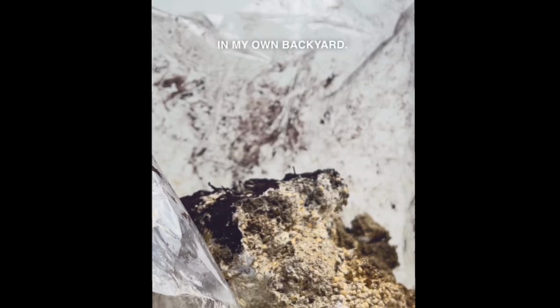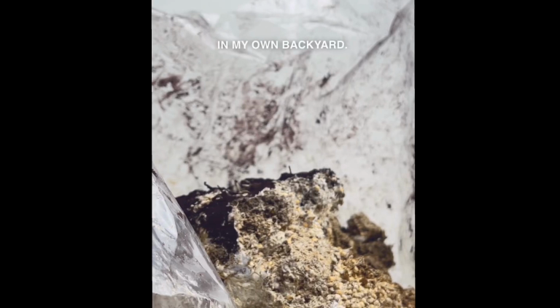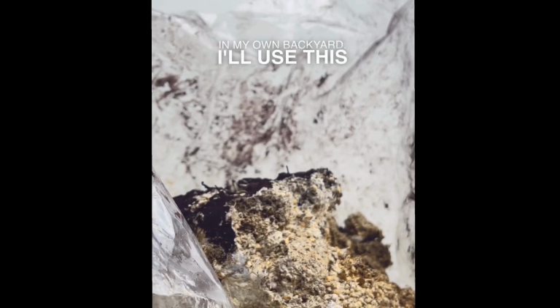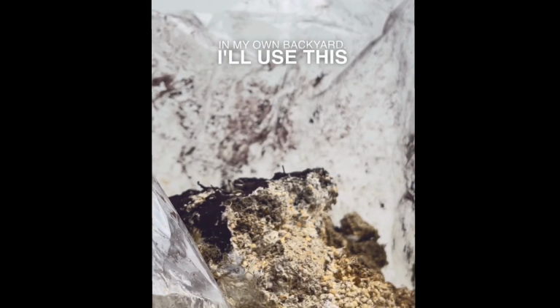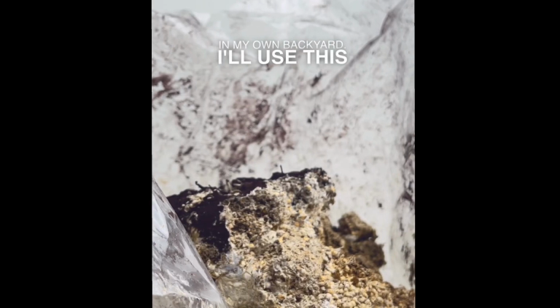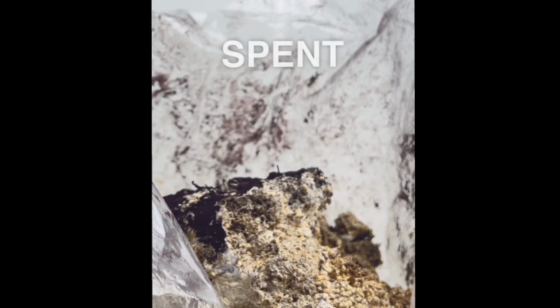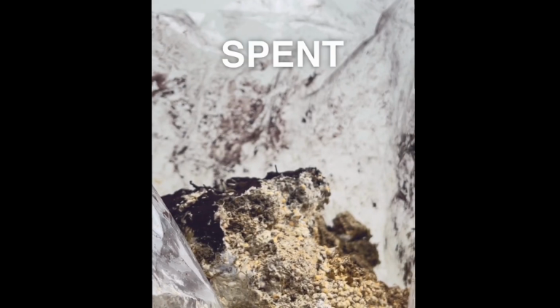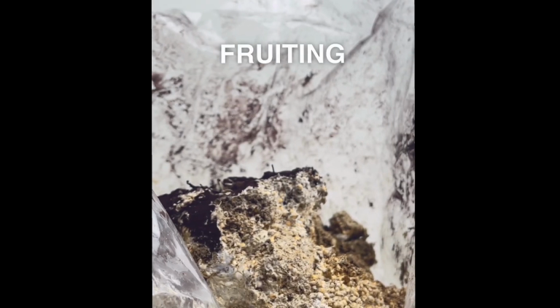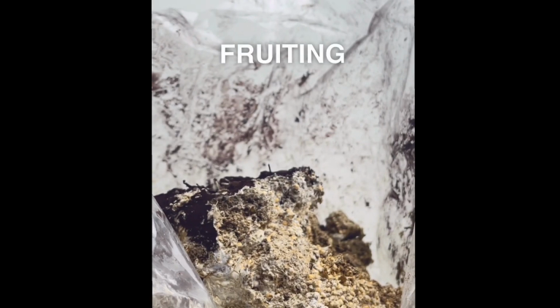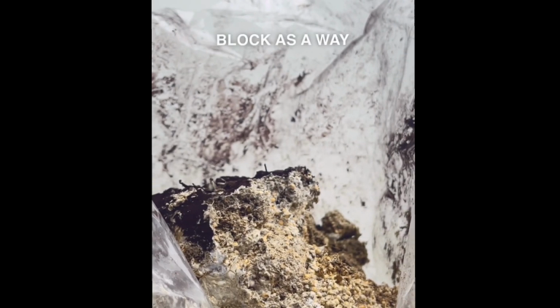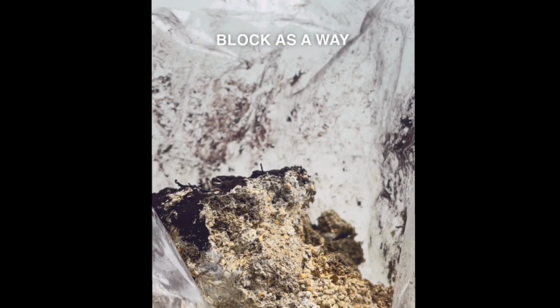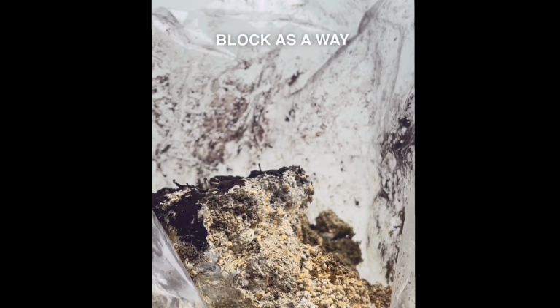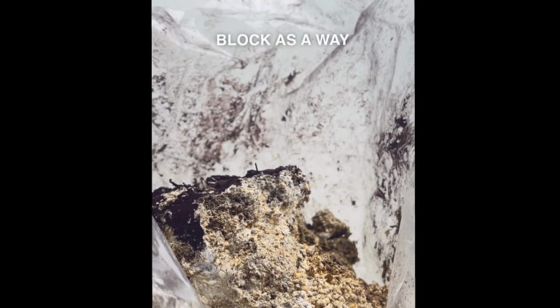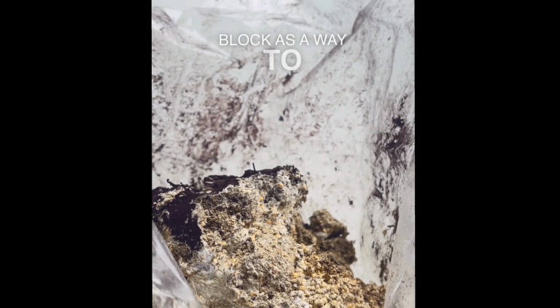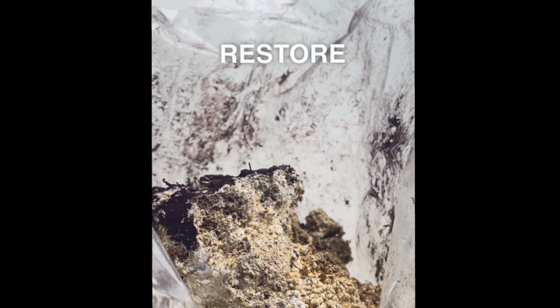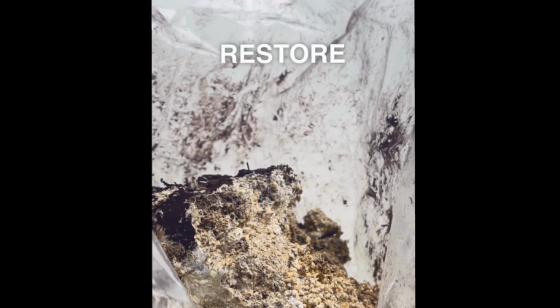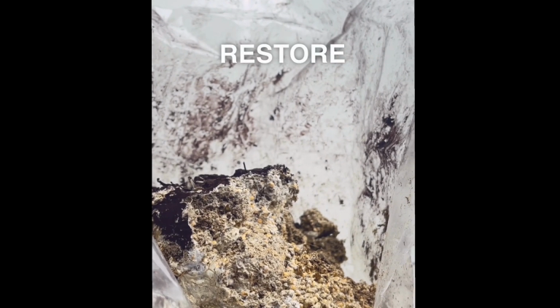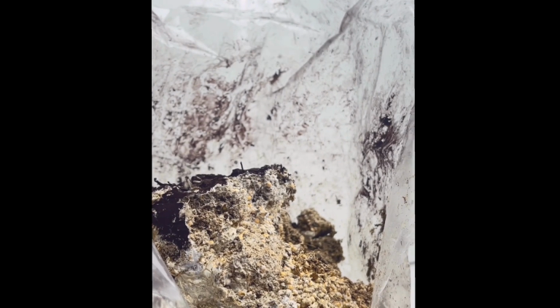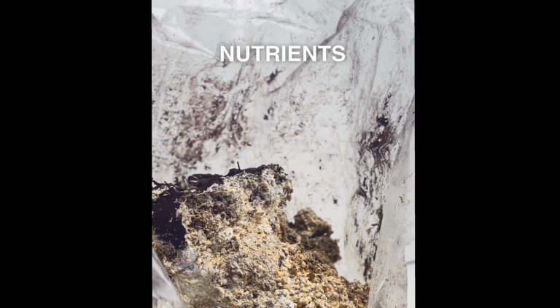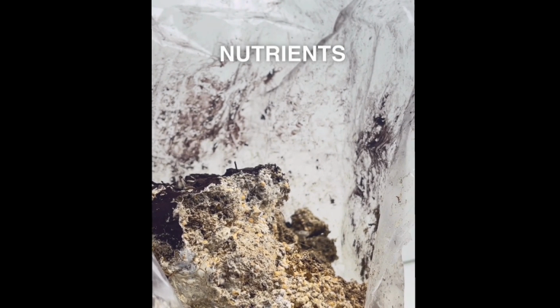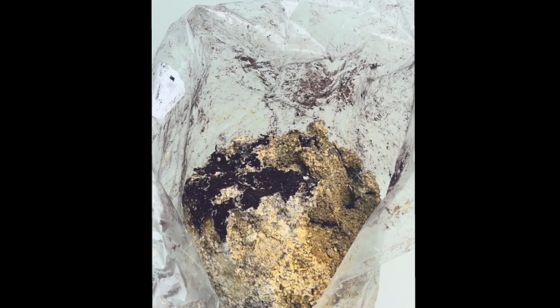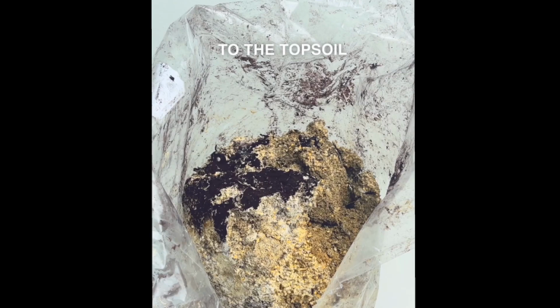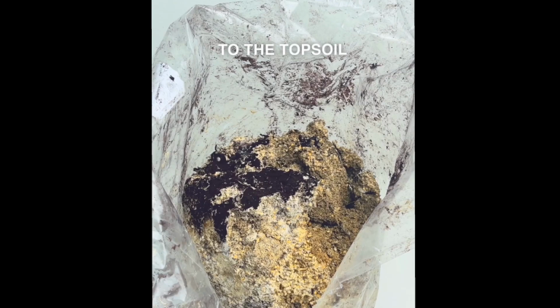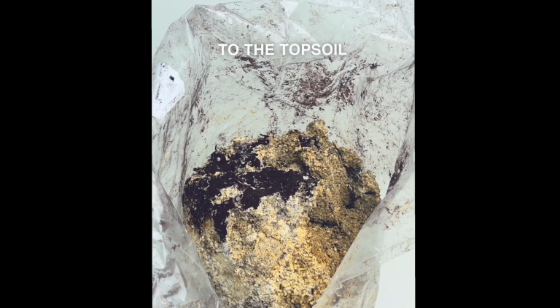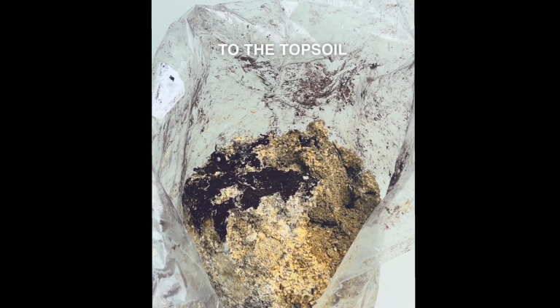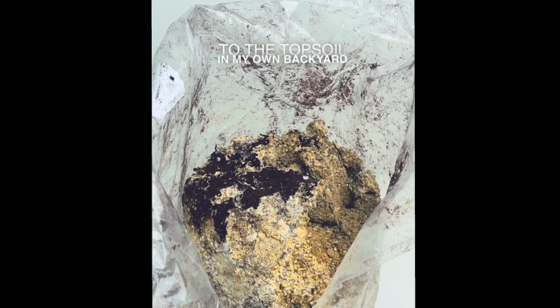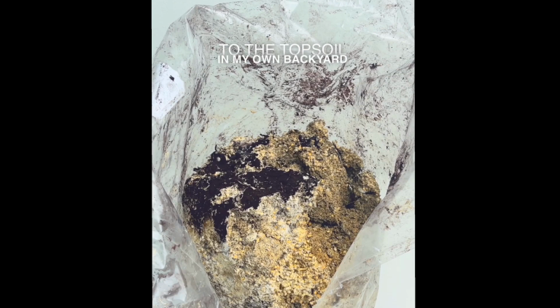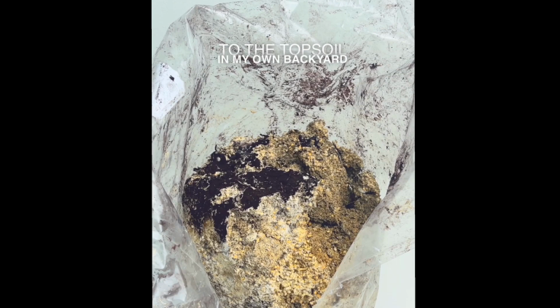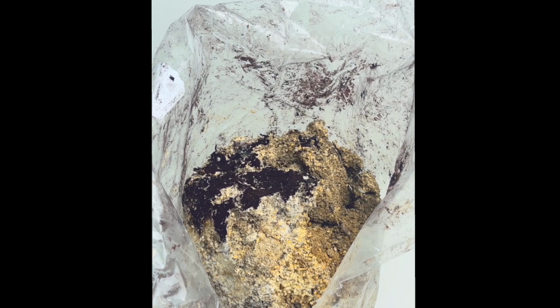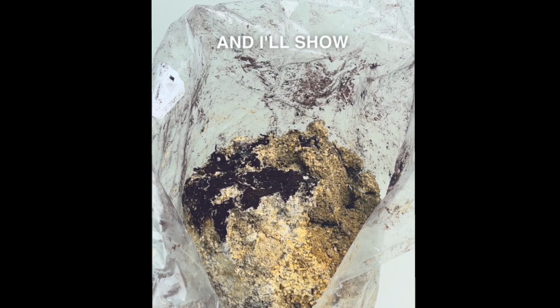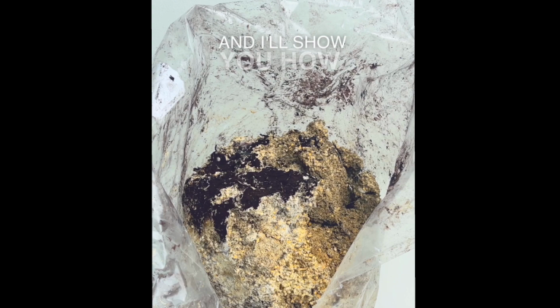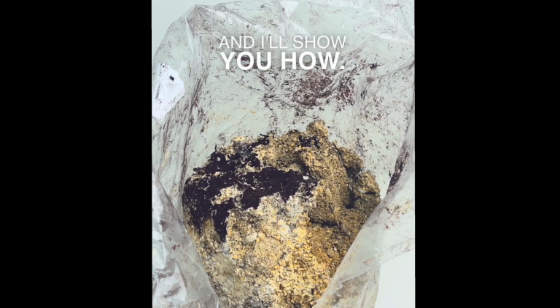I'll use this spent fruiting block as a way to restore the nutrients to the topsoil in my own backyard, and I'll show you how.